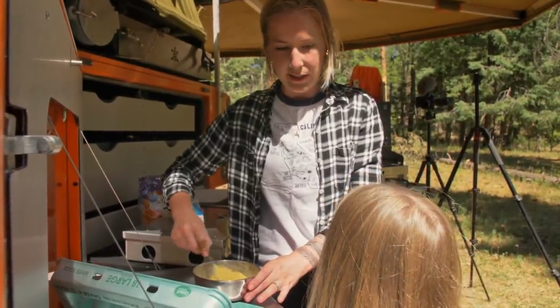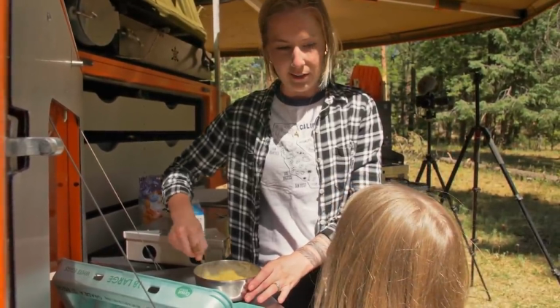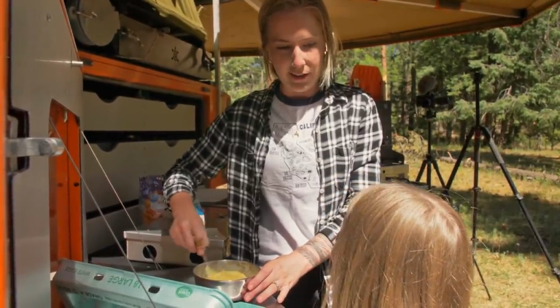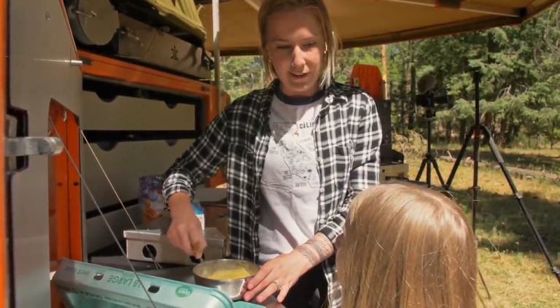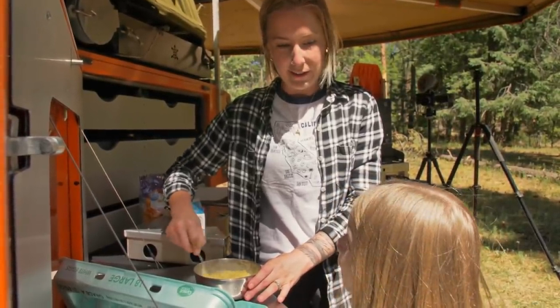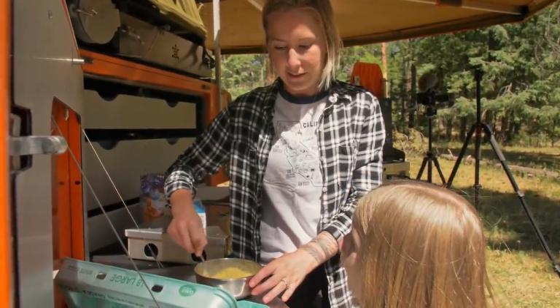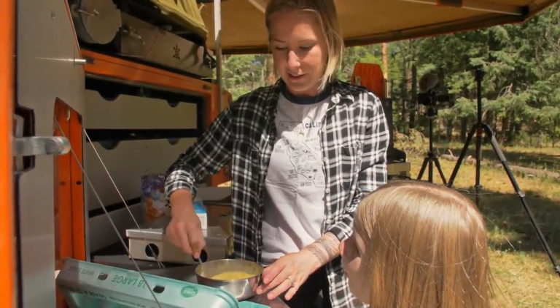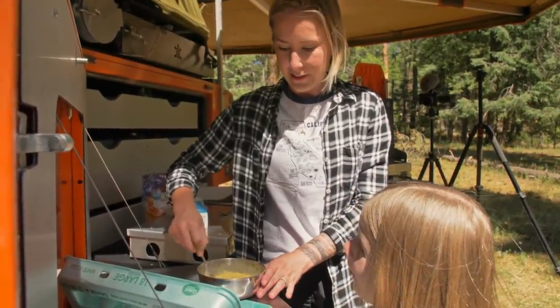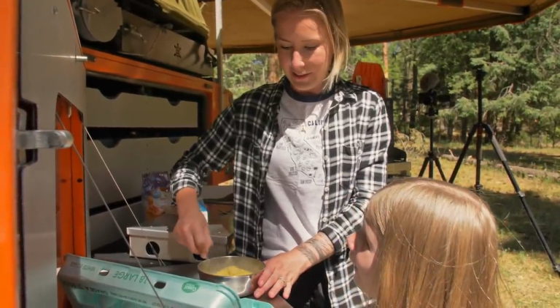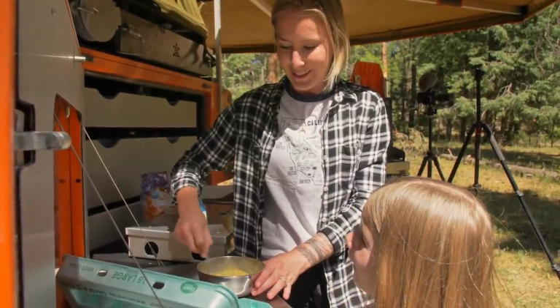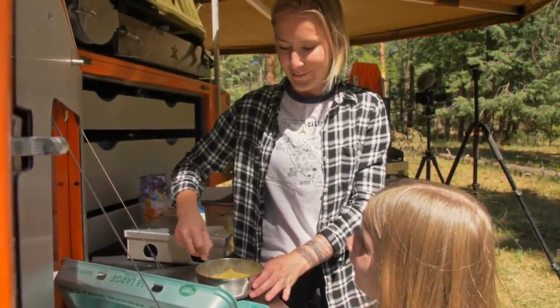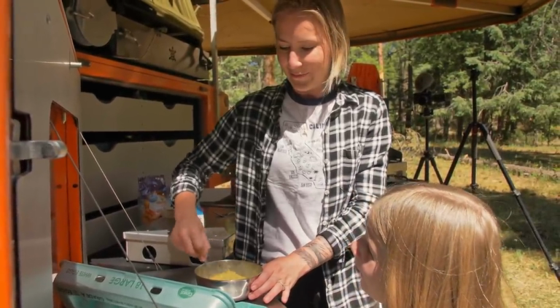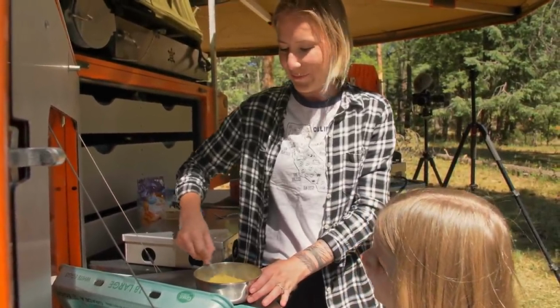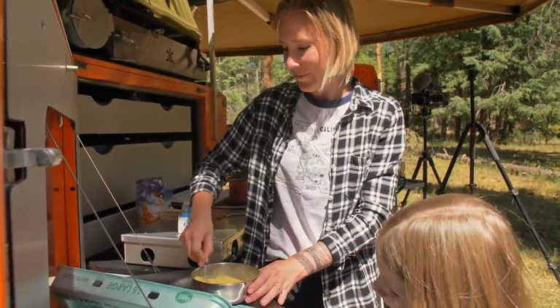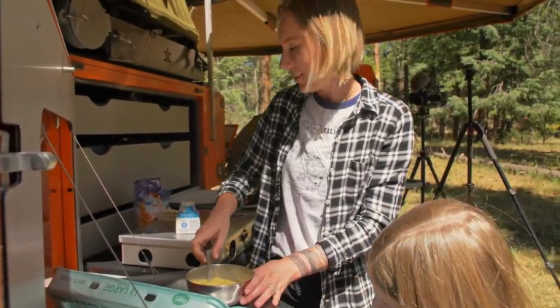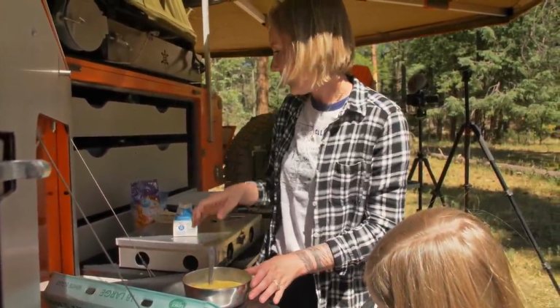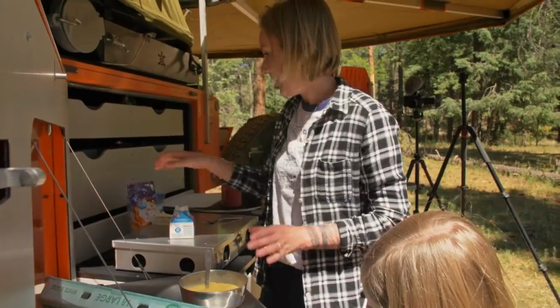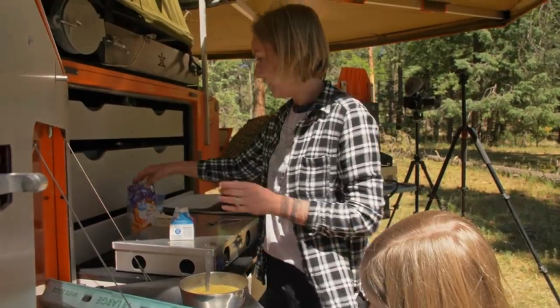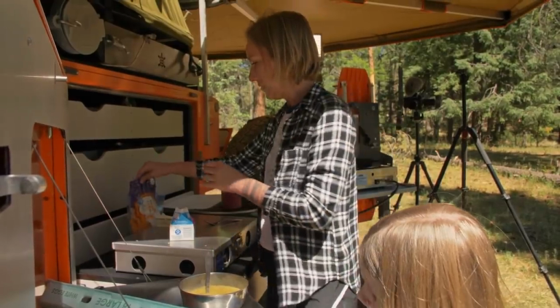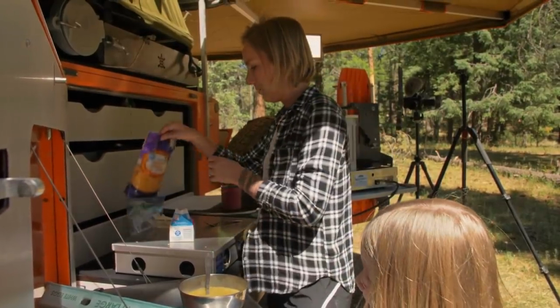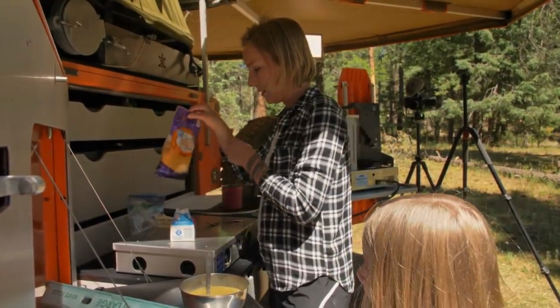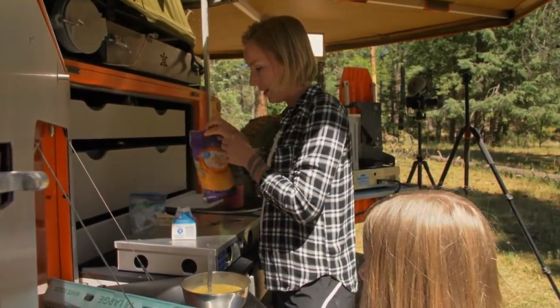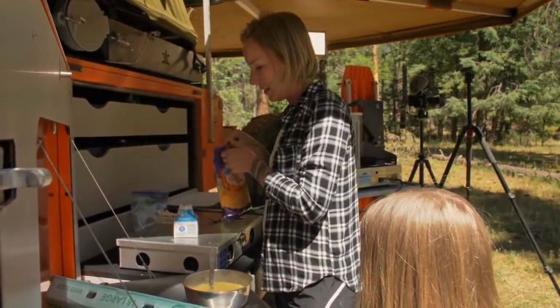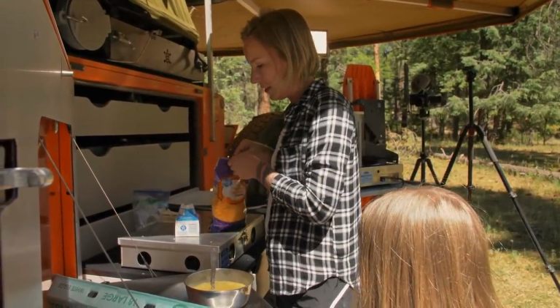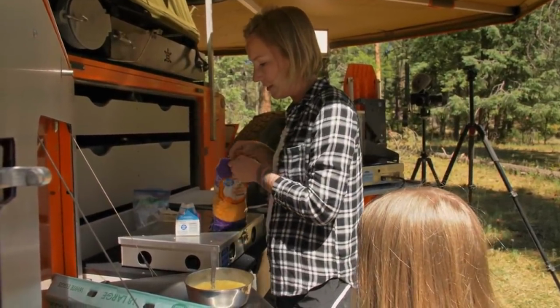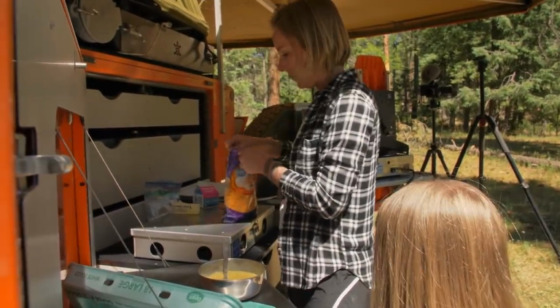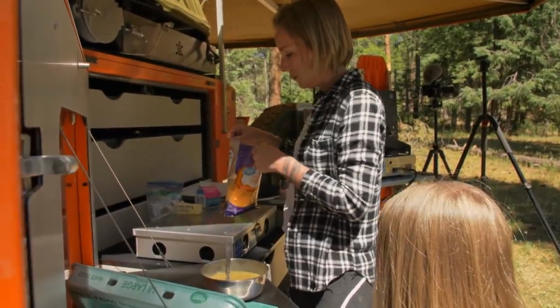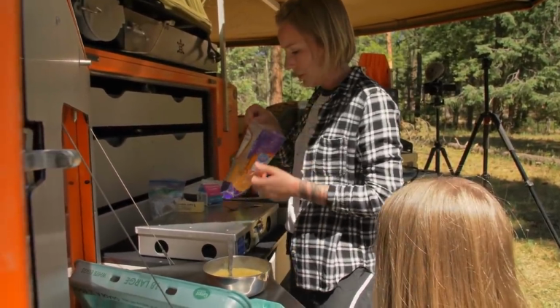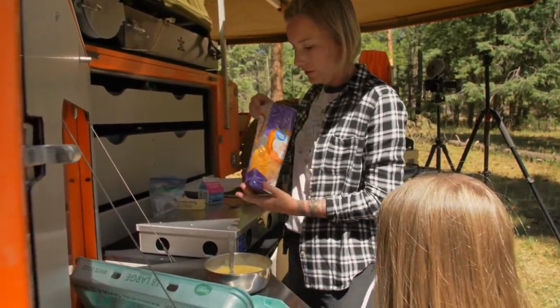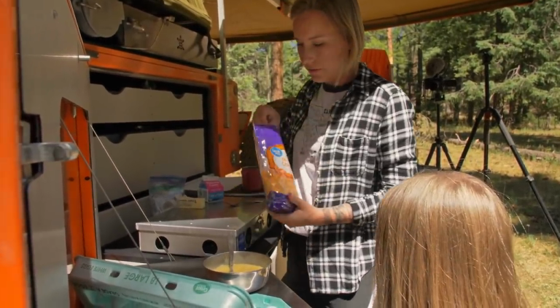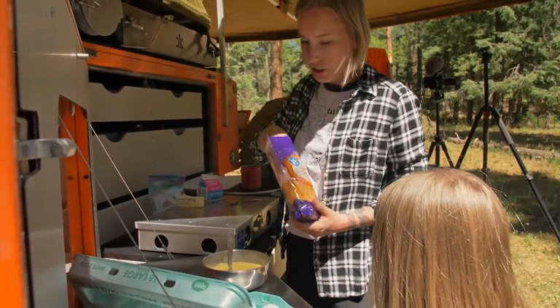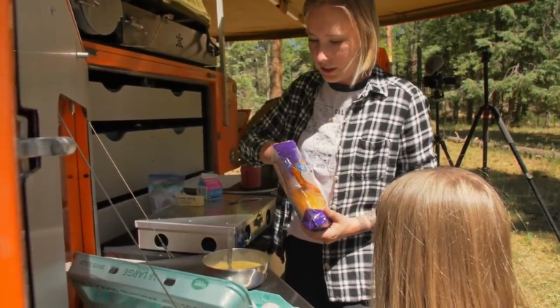We're overlanders — we can handle that. Okay, so now I'm going to add a sprinkle of cheese into the egg mixture.